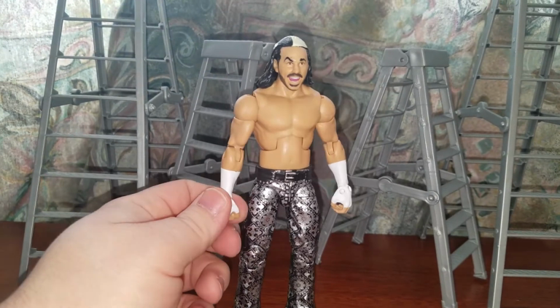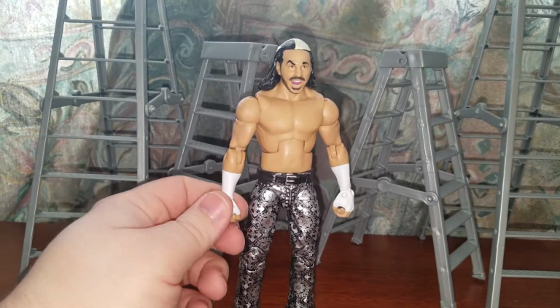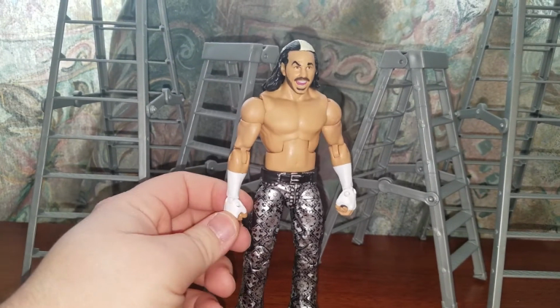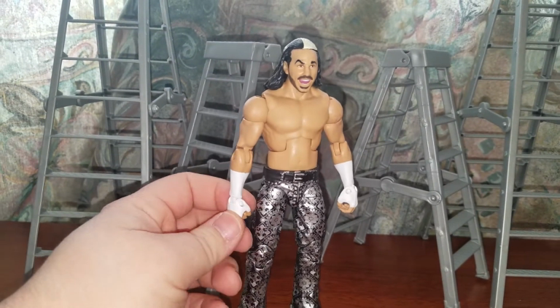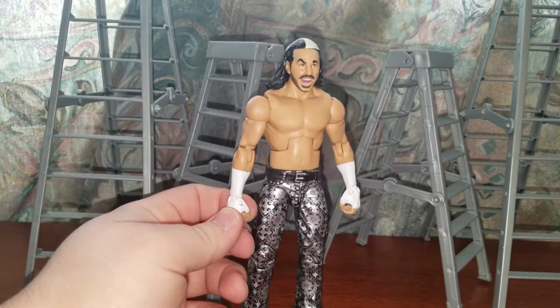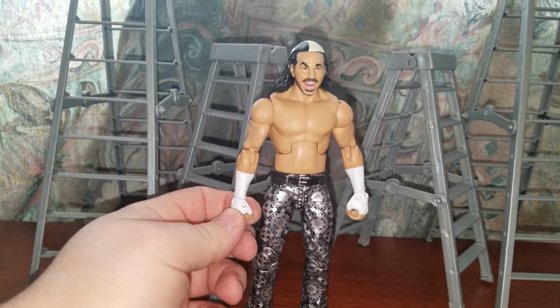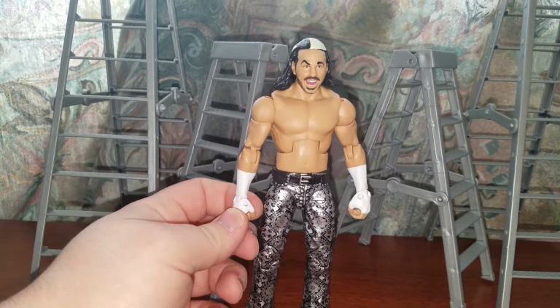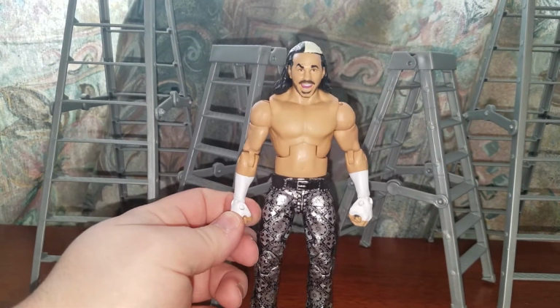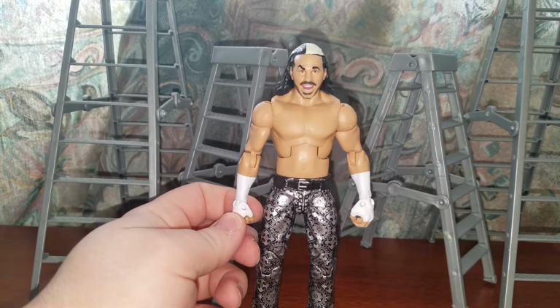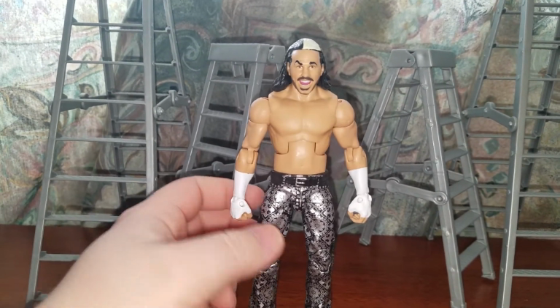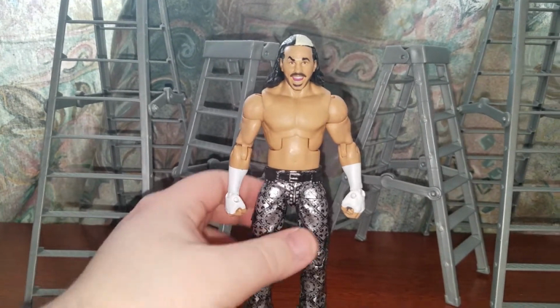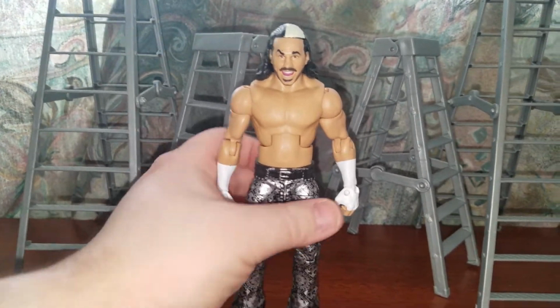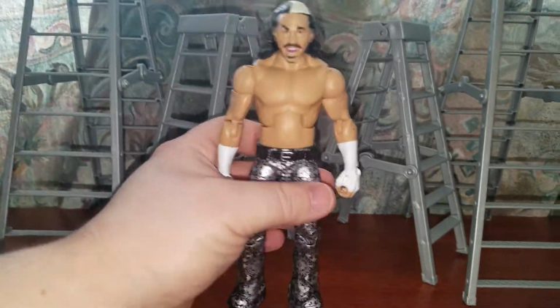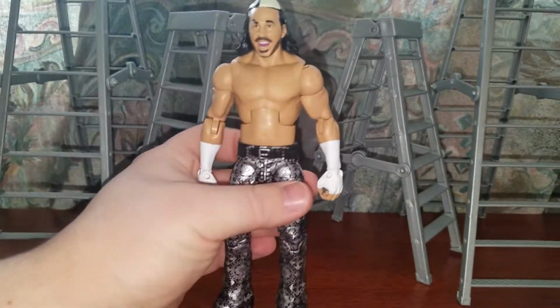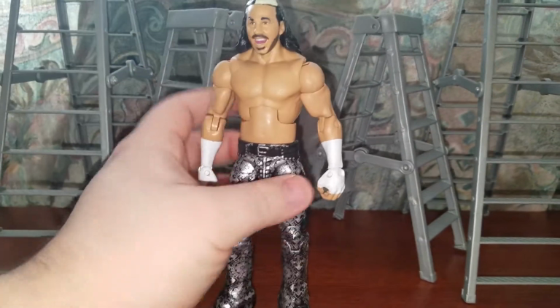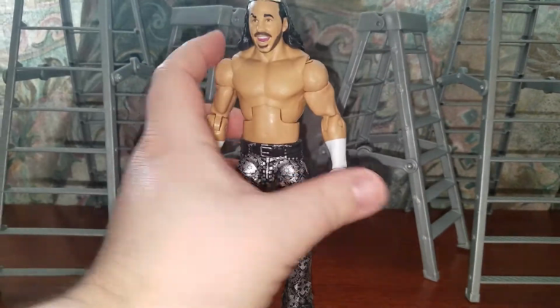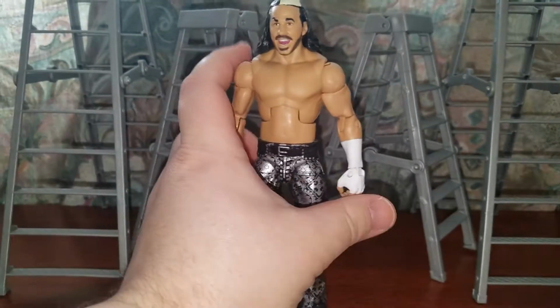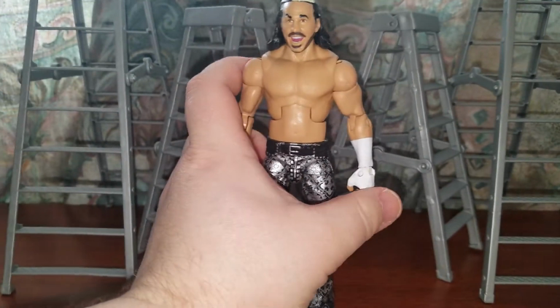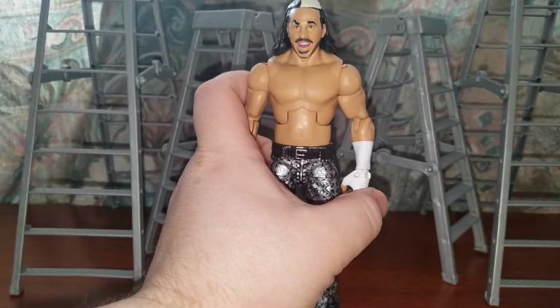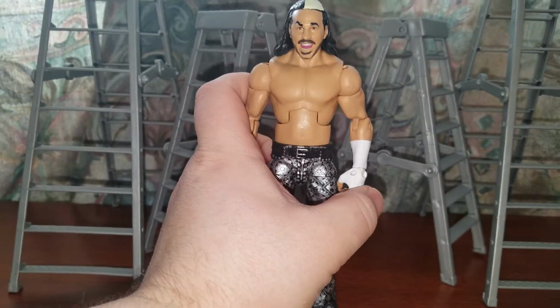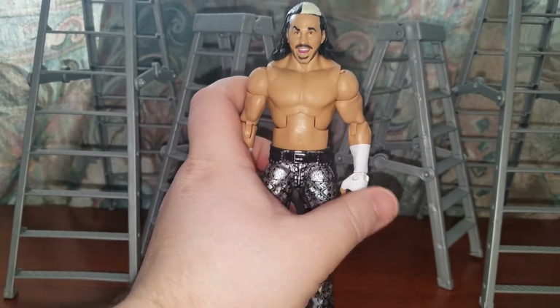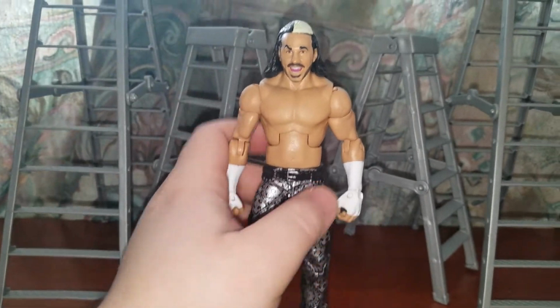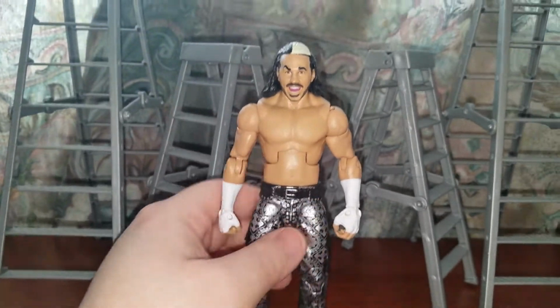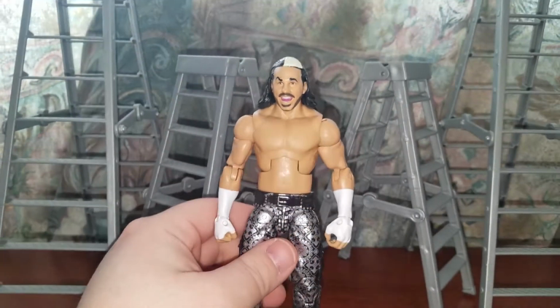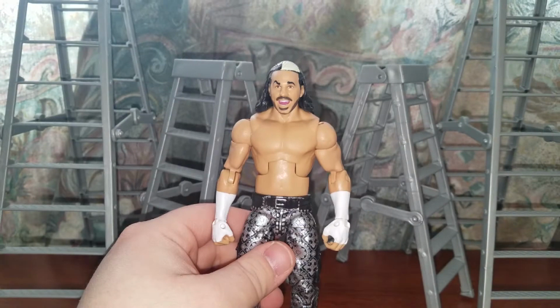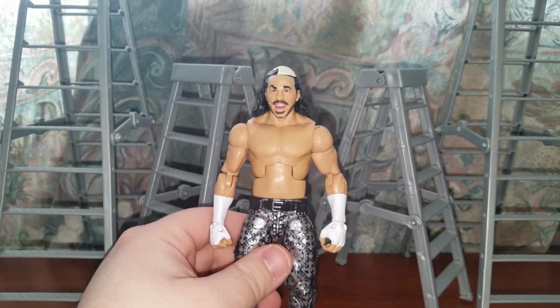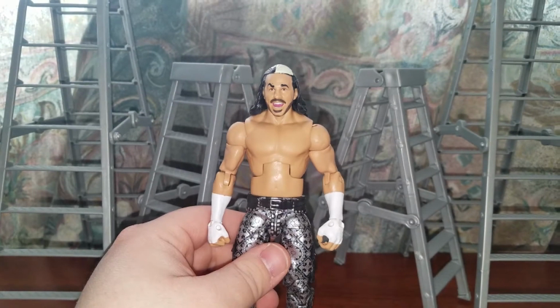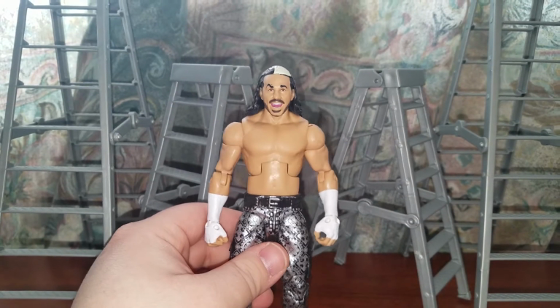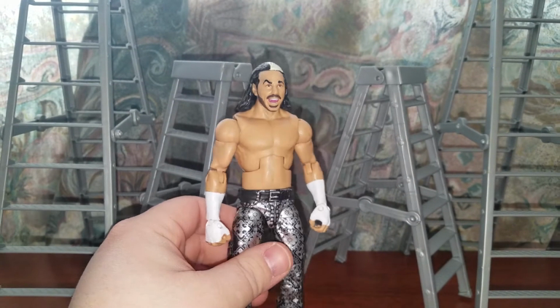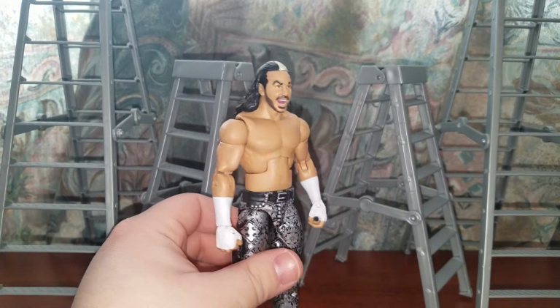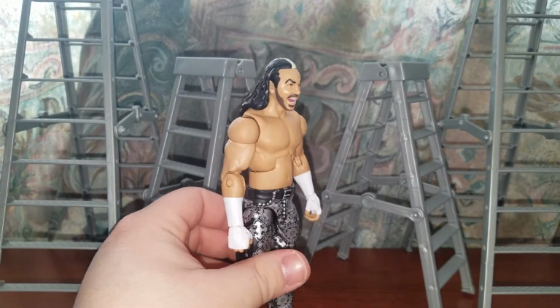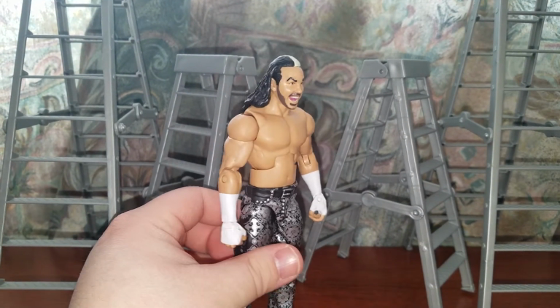His wrist is a little bit loose, of course — it would be for you. But yeah, it's a nice figure.